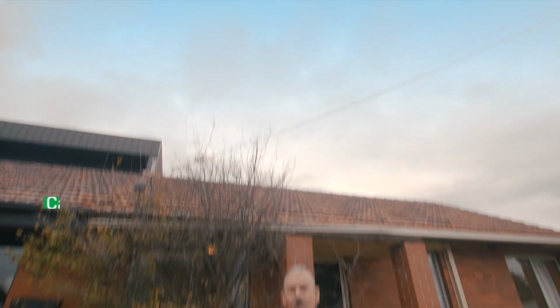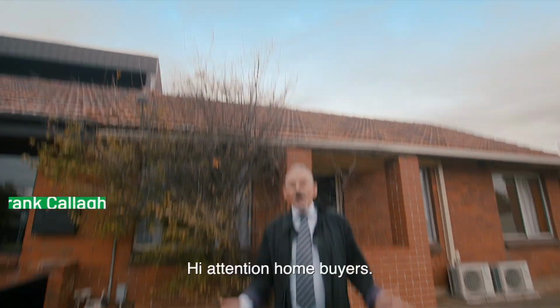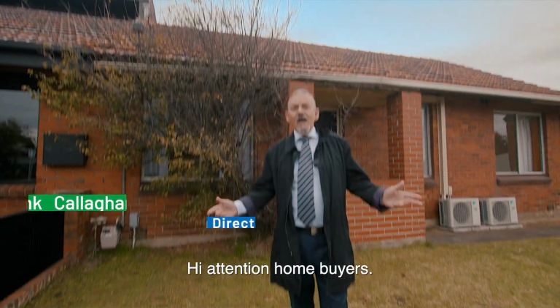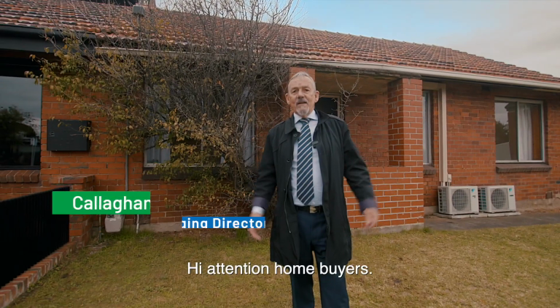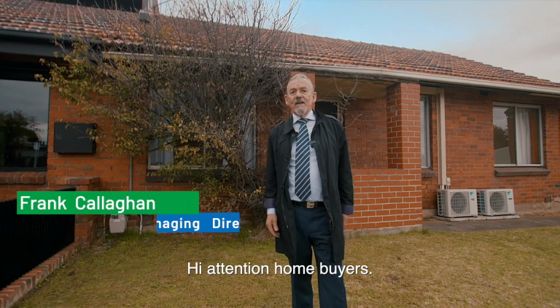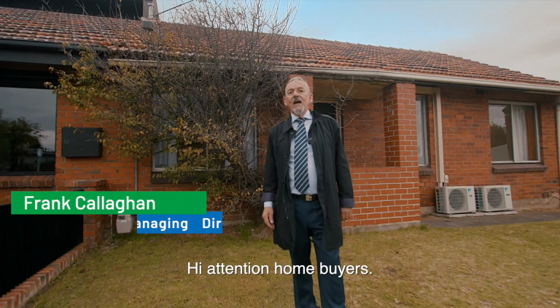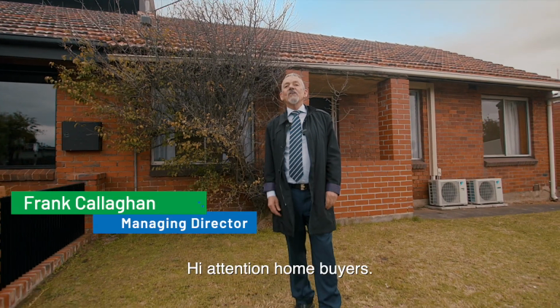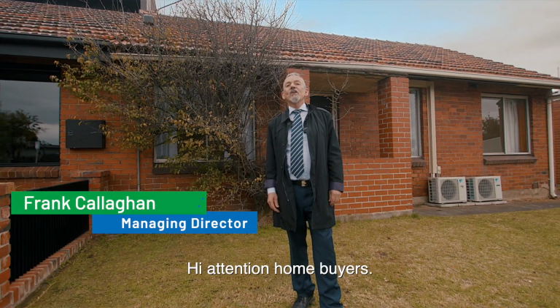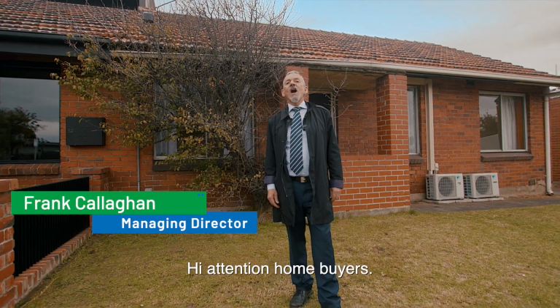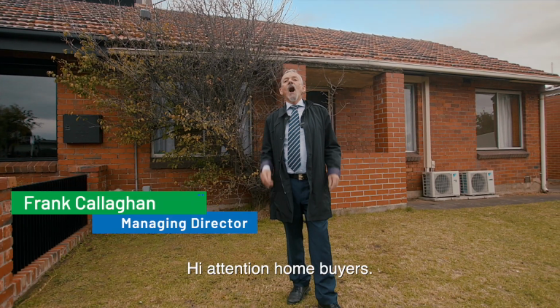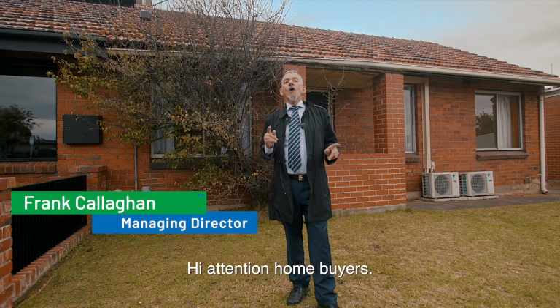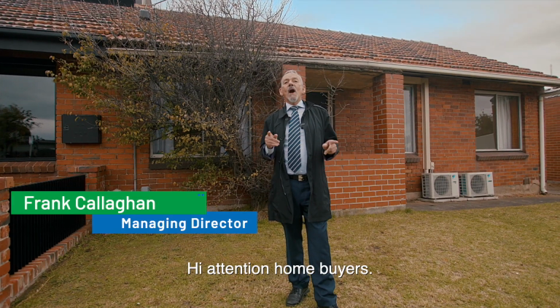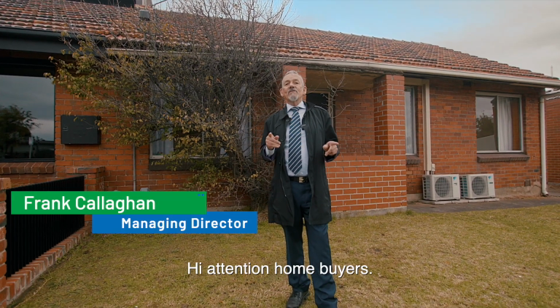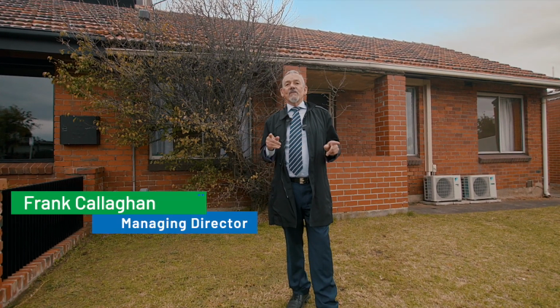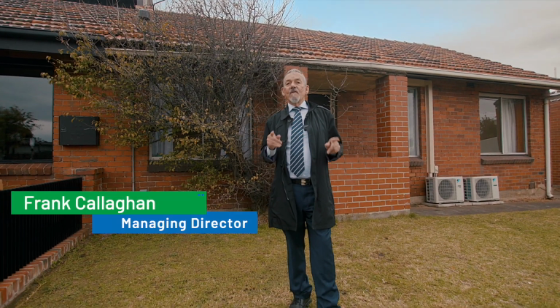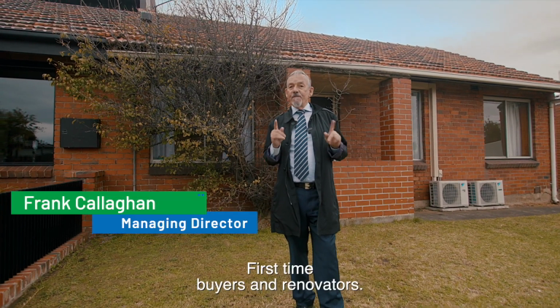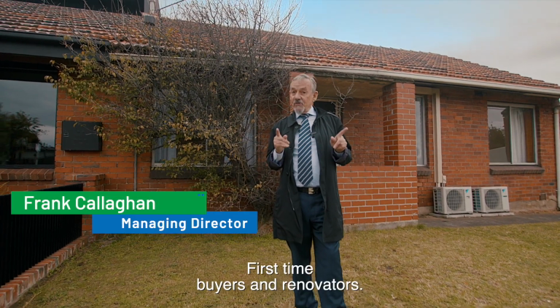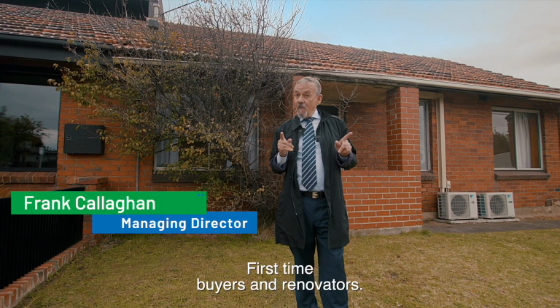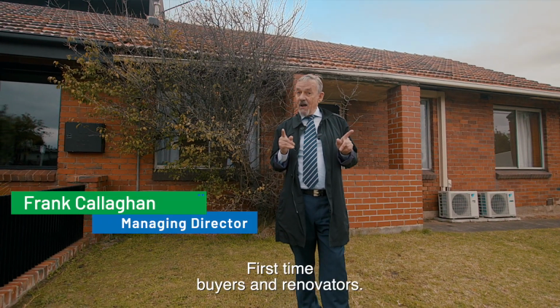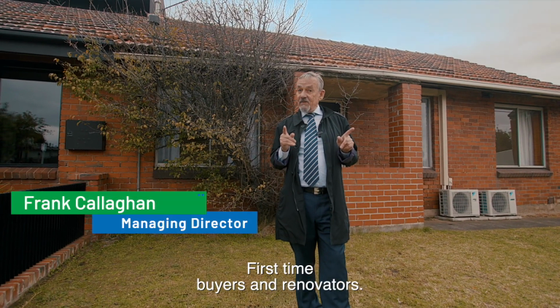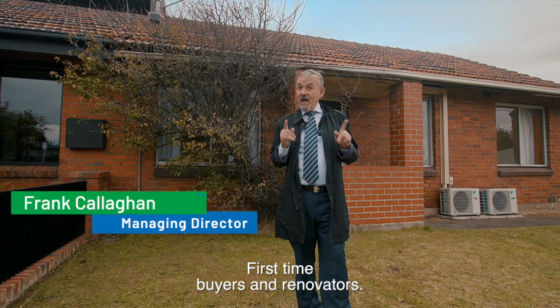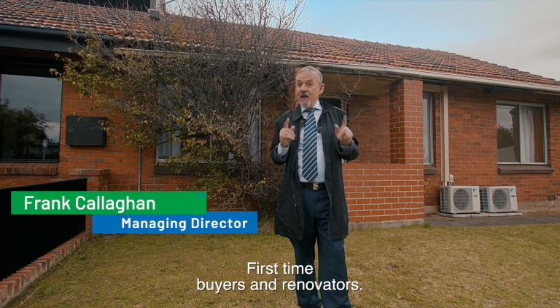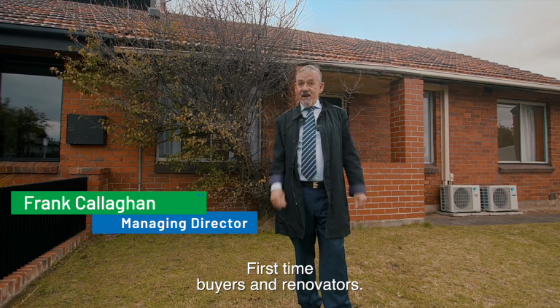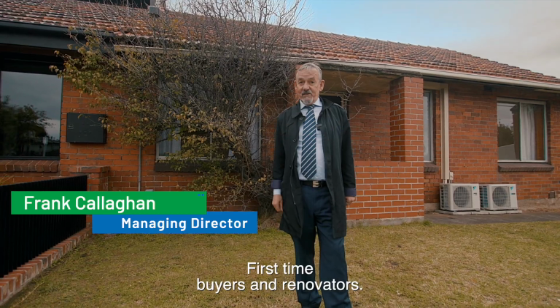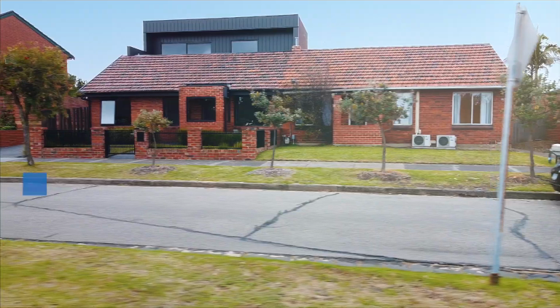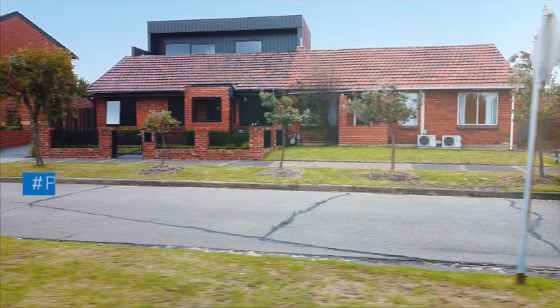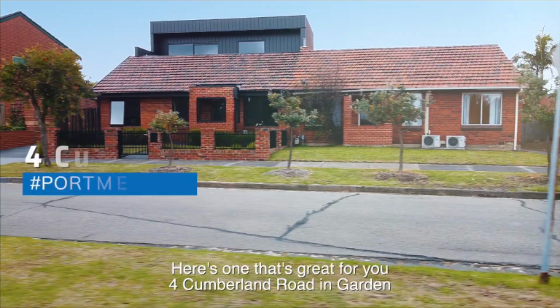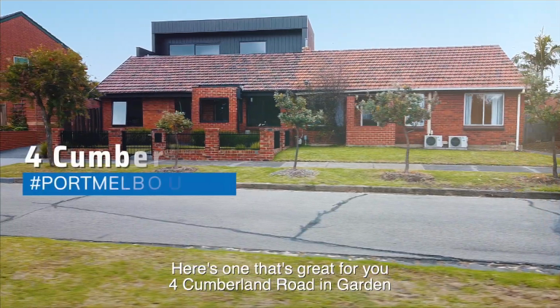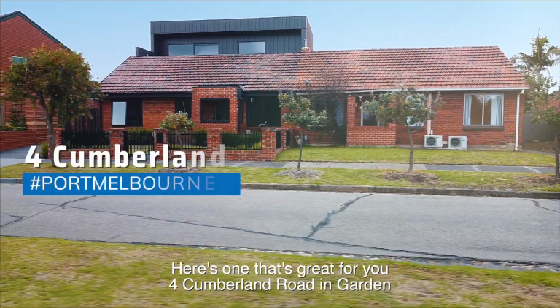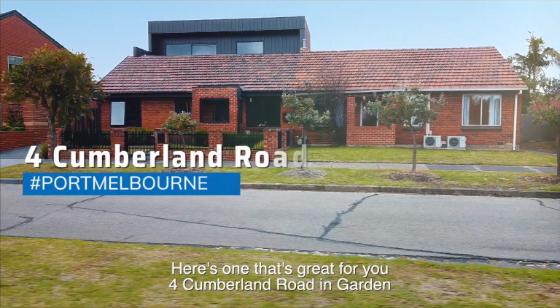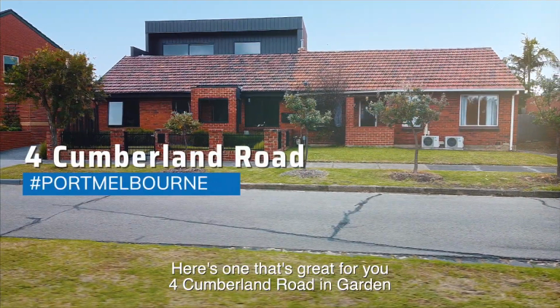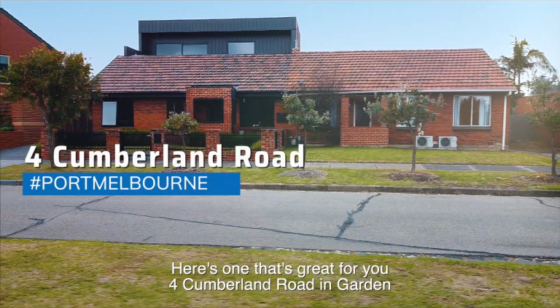Hi! Attention home buyers, first home buyers and renovators — here's one that's great for you.